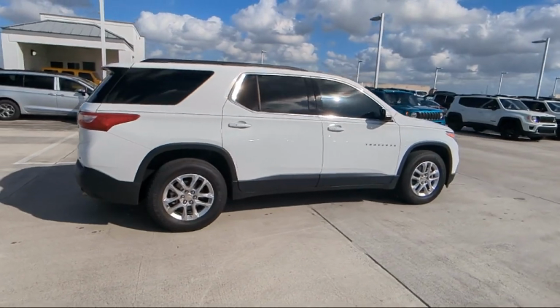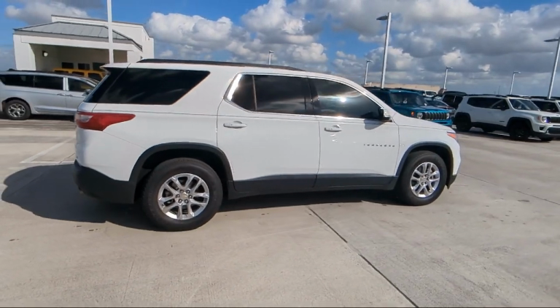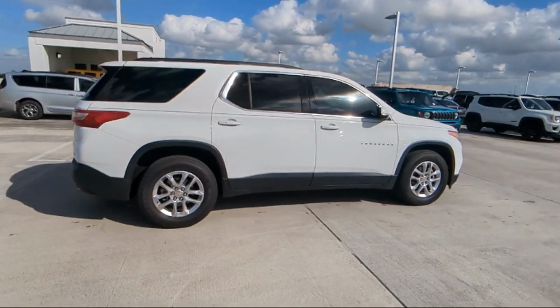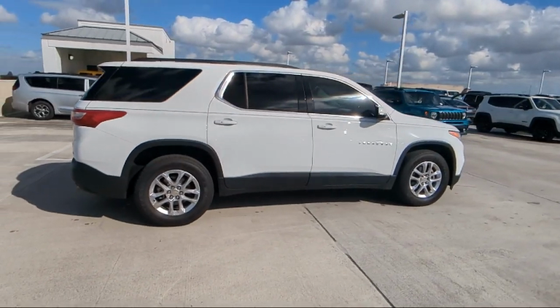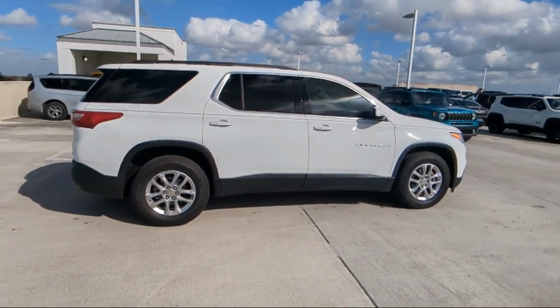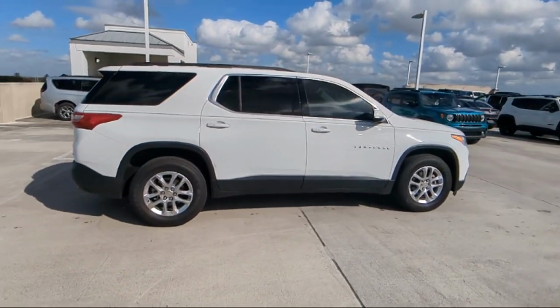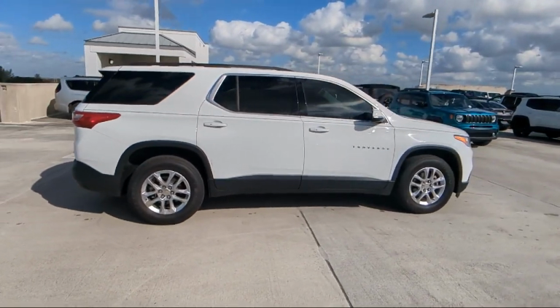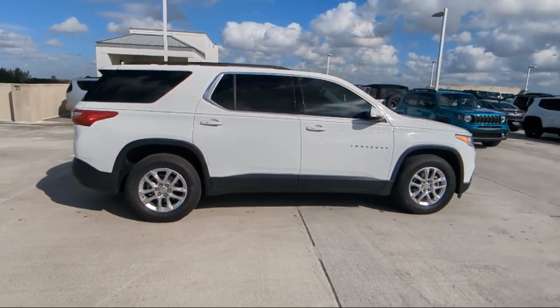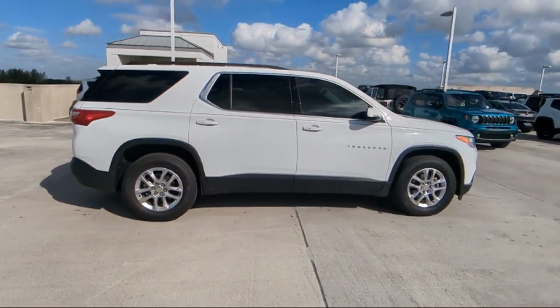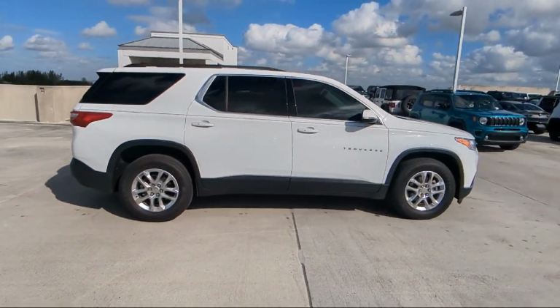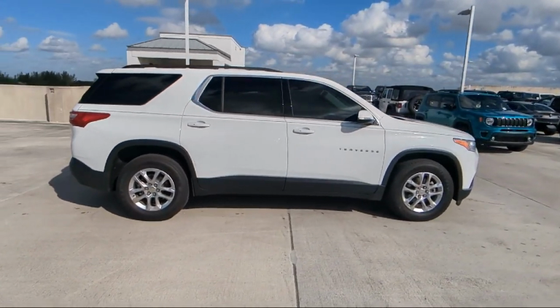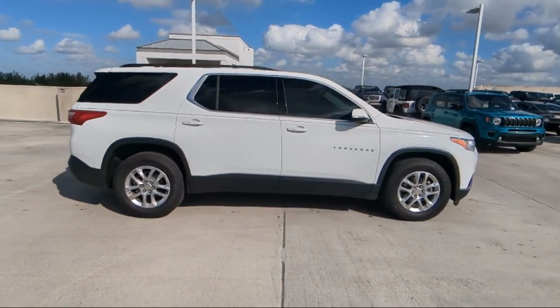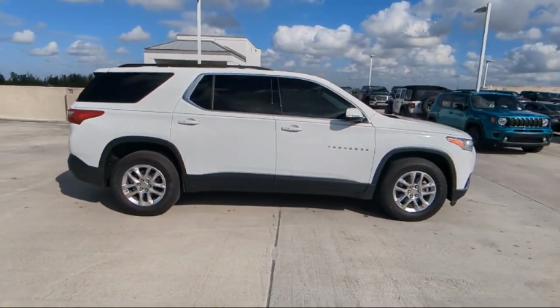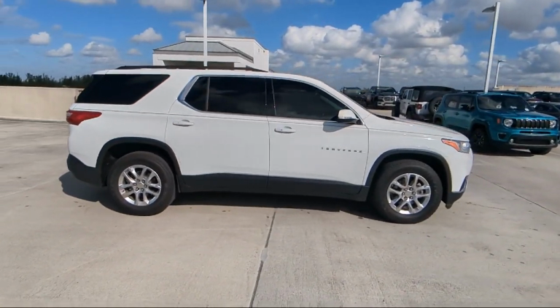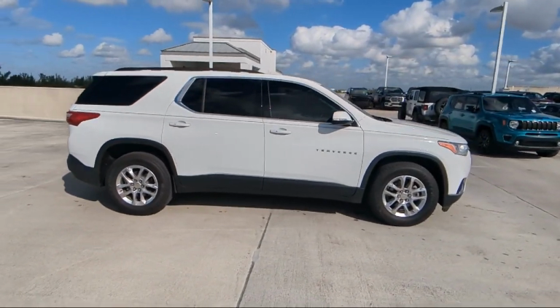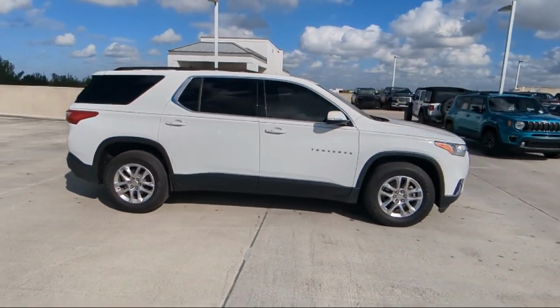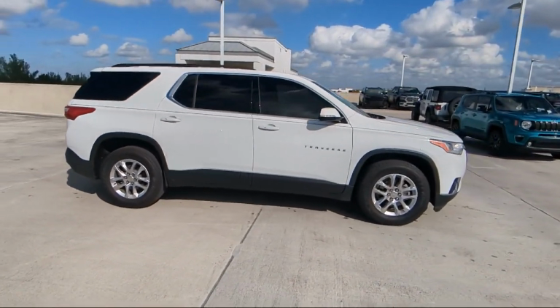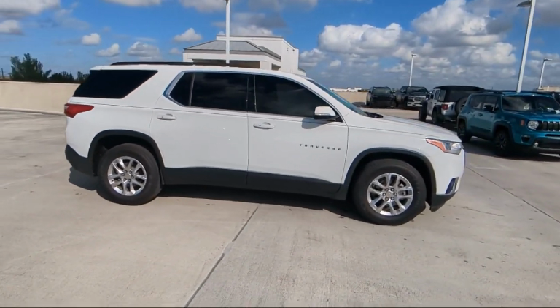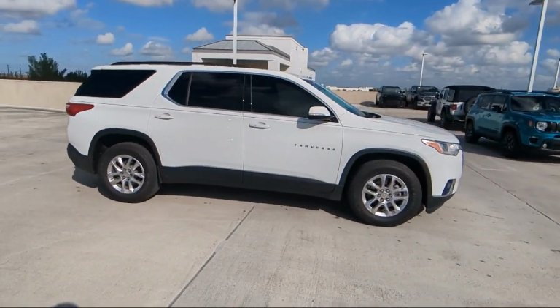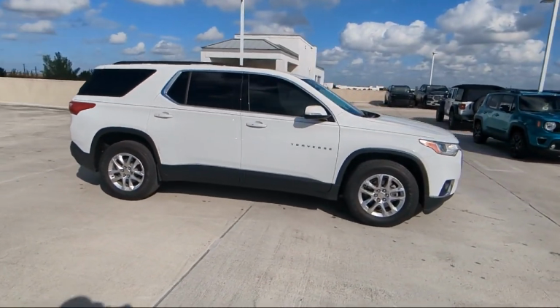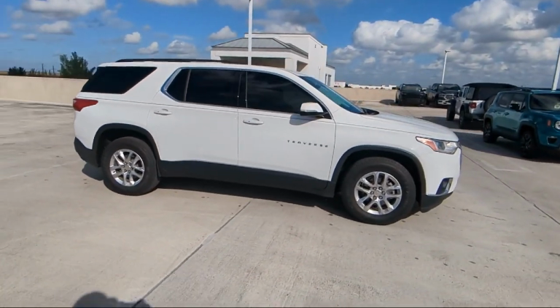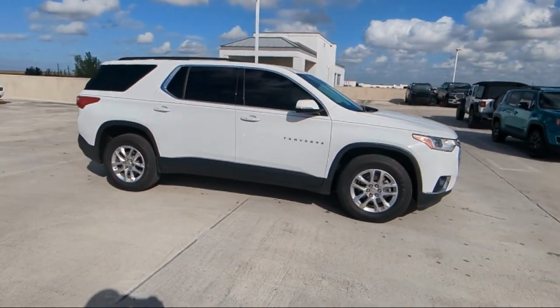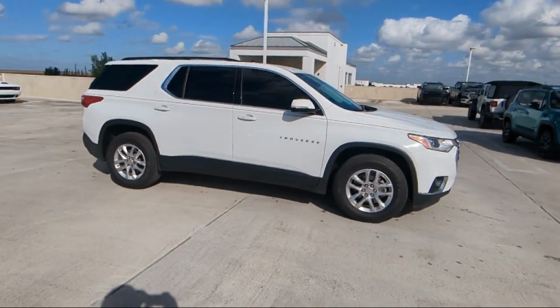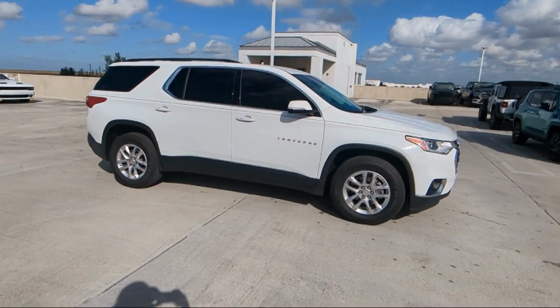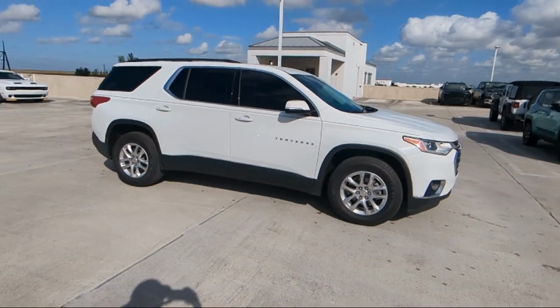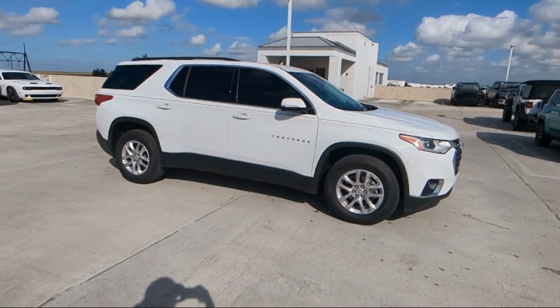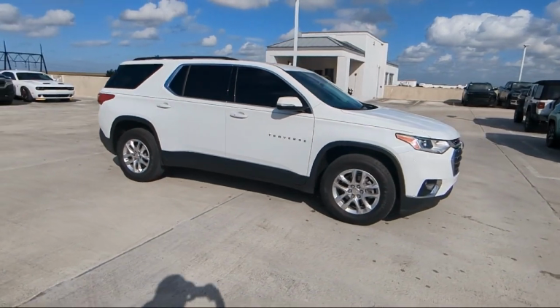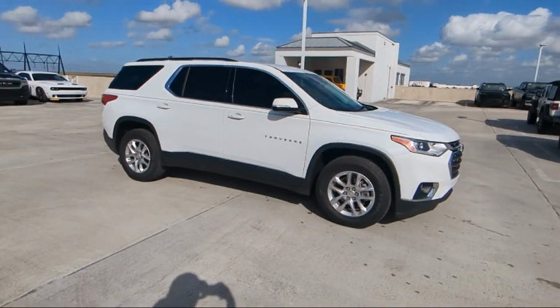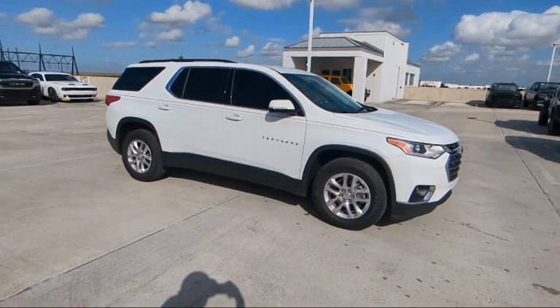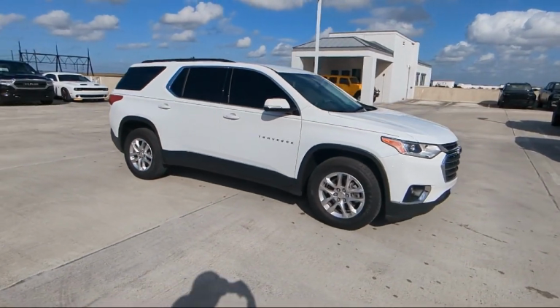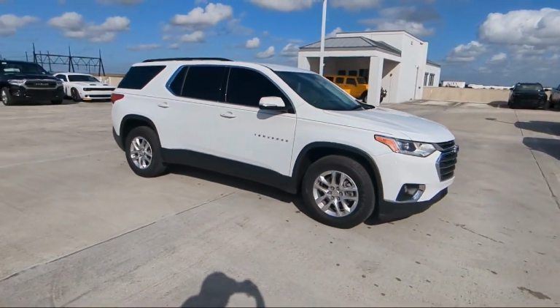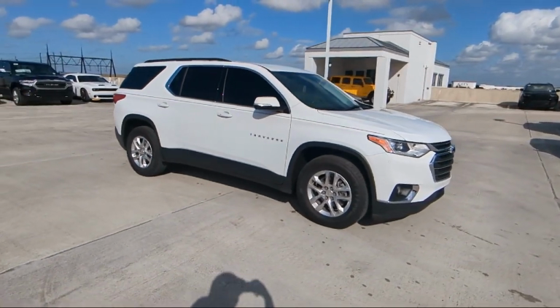Keyless Entry, Chevrolet Infotainment 3 Plus System, and has less than 30,000 miles on the odometer.